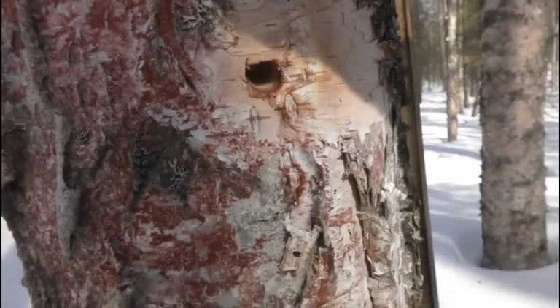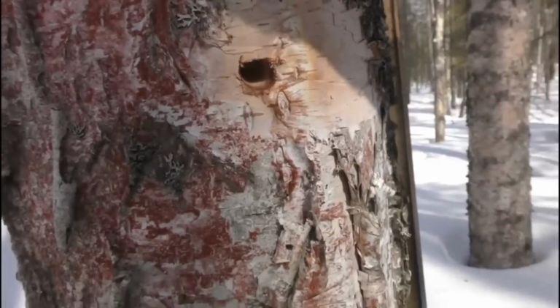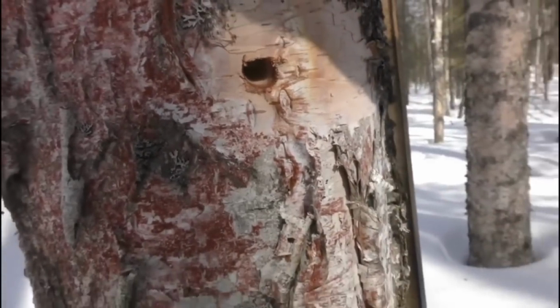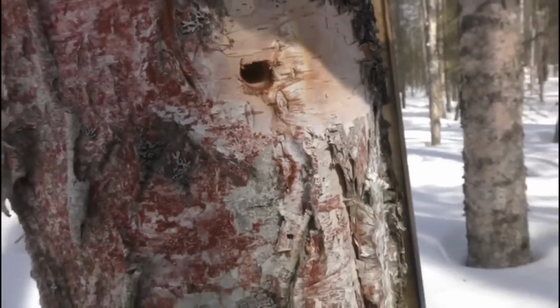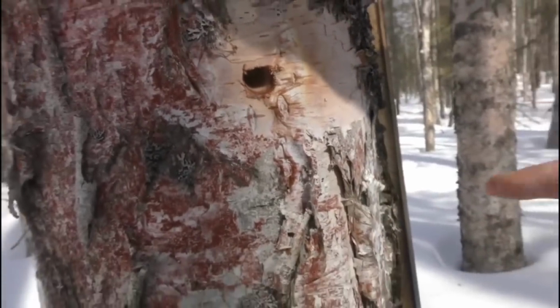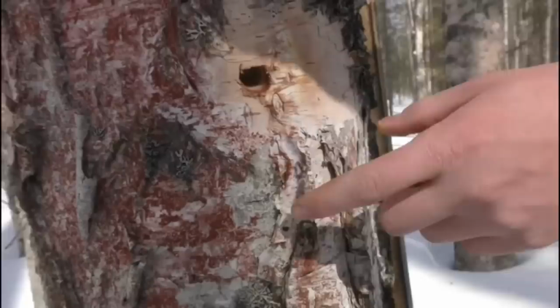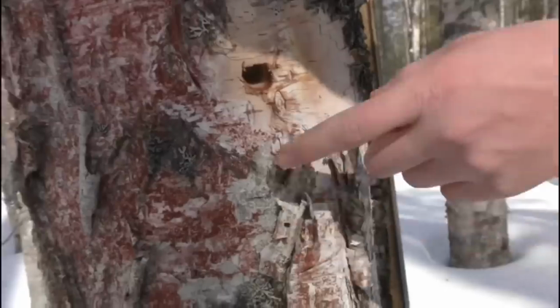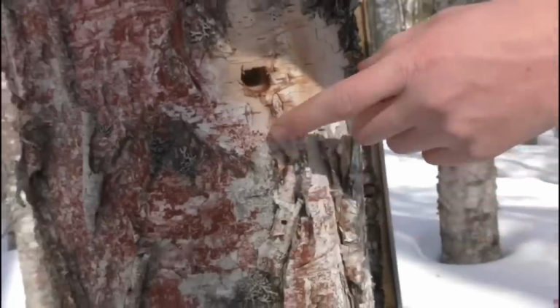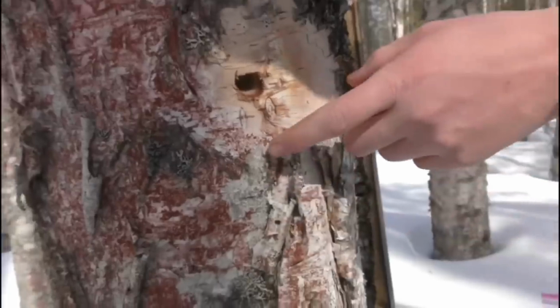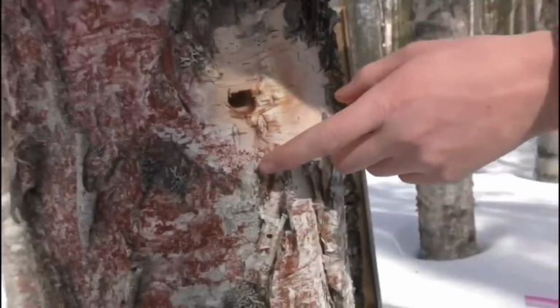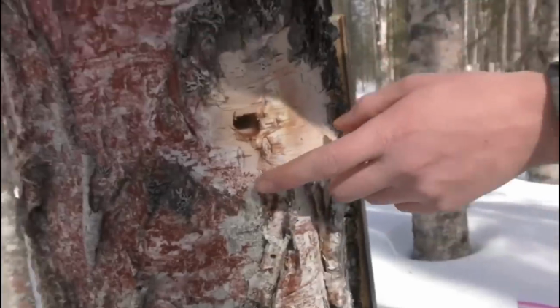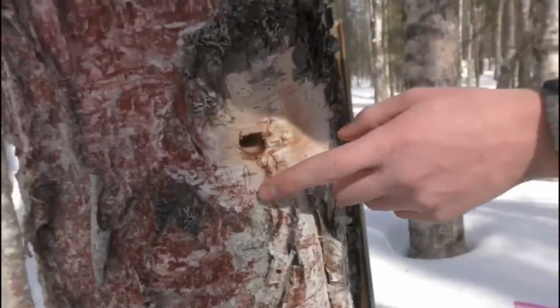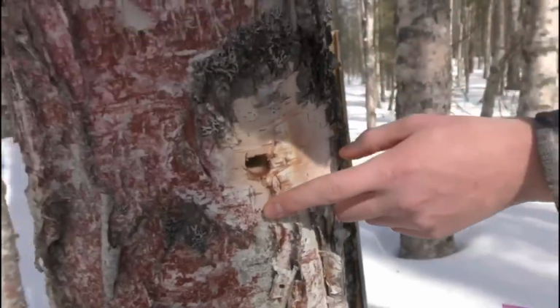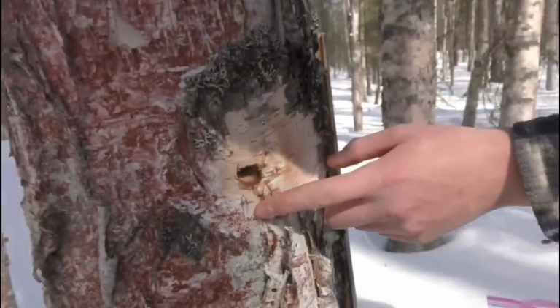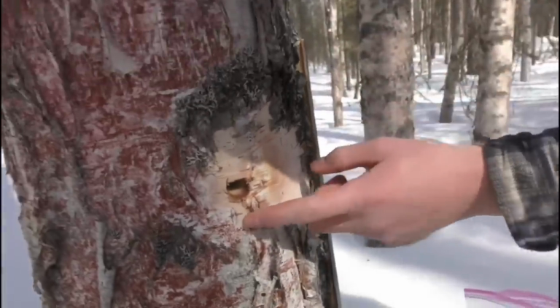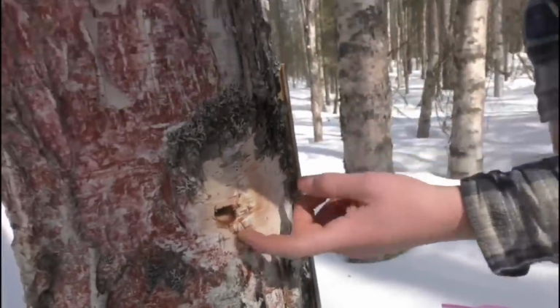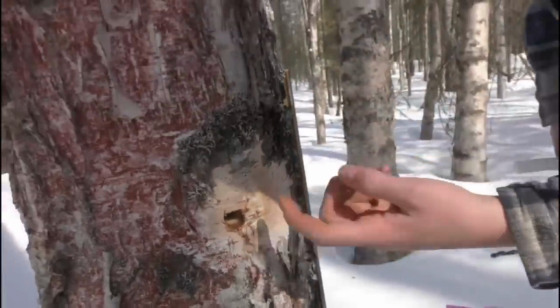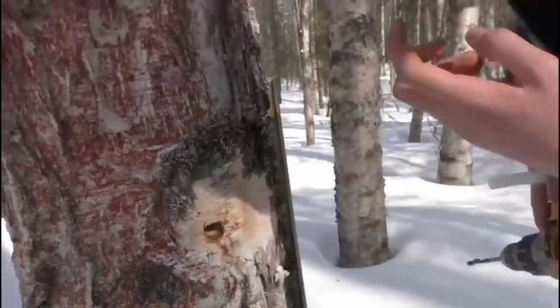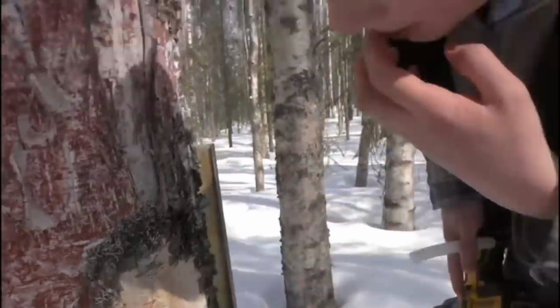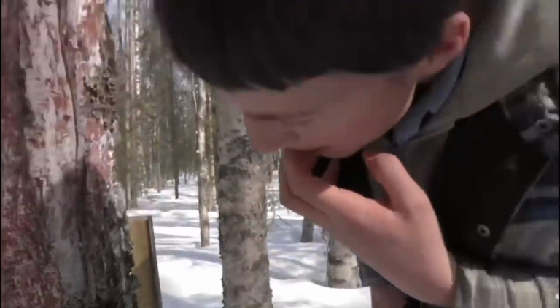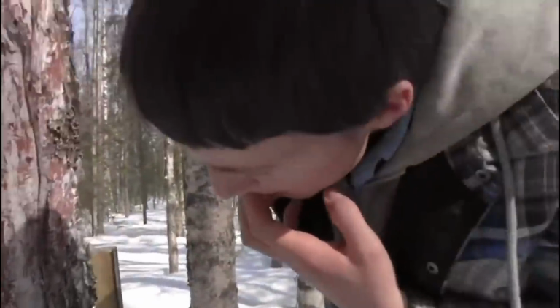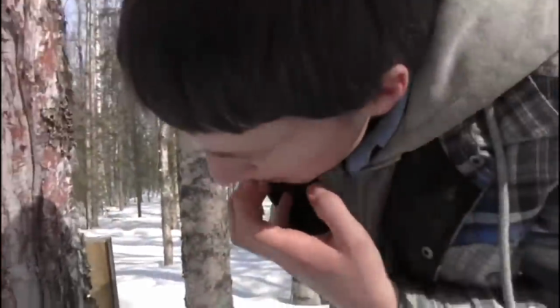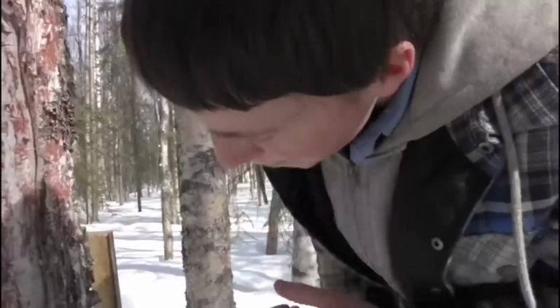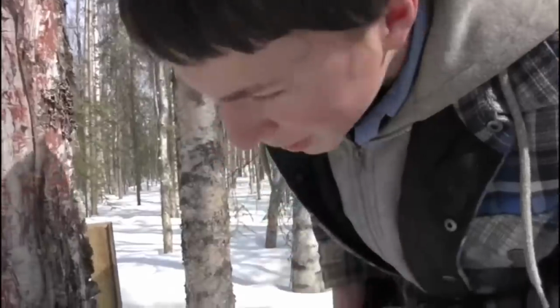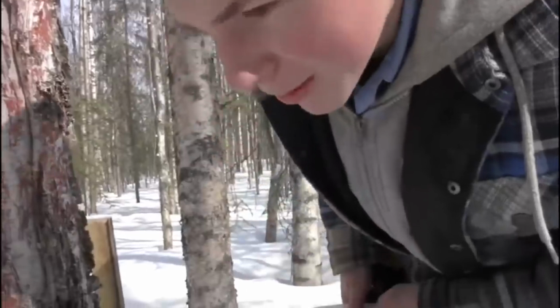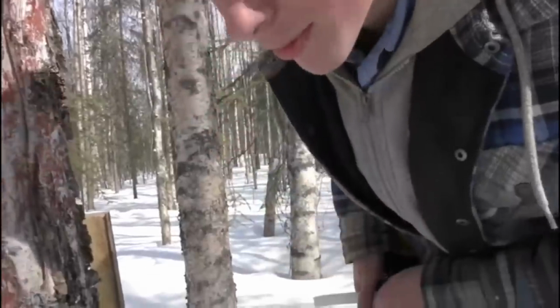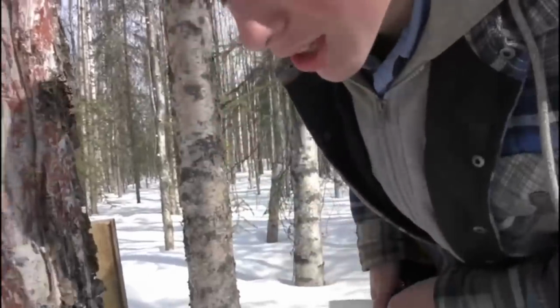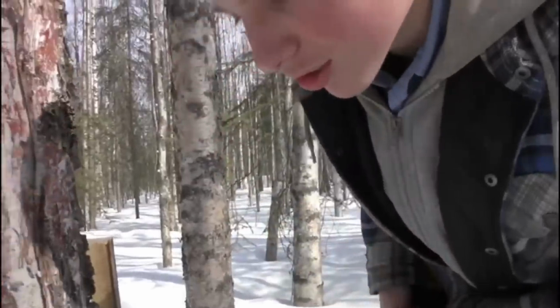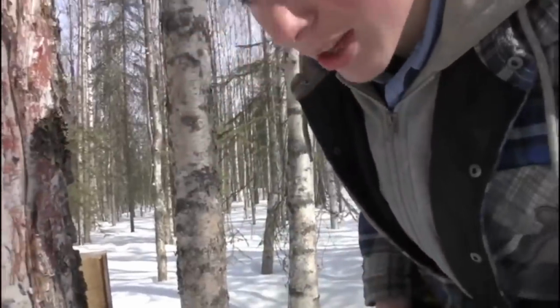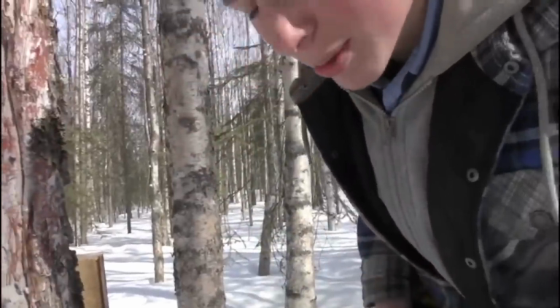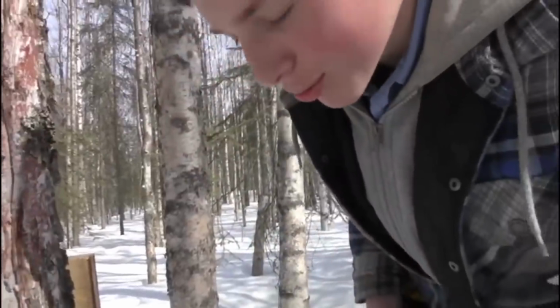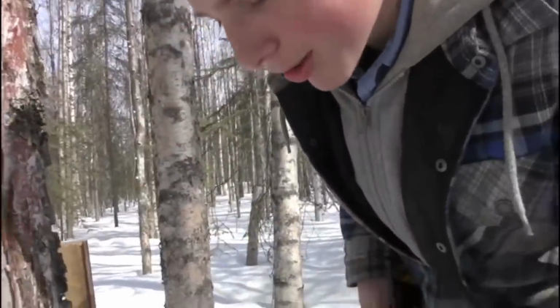Let's see how it tastes. It tastes just like birch water.